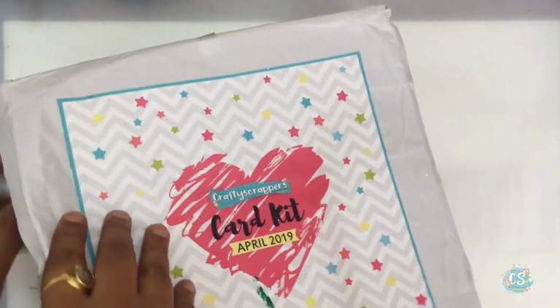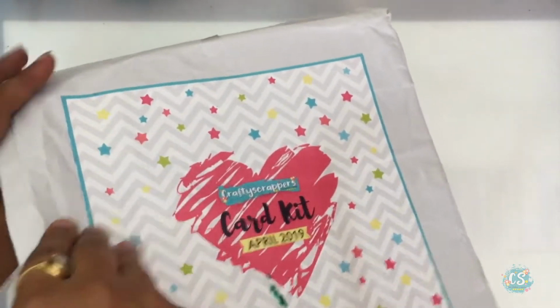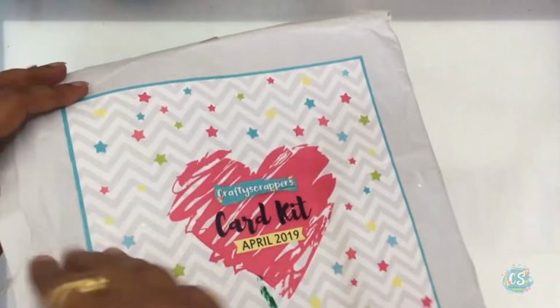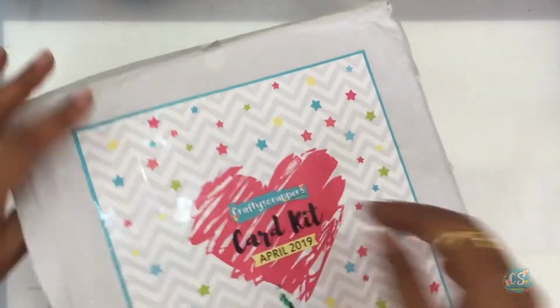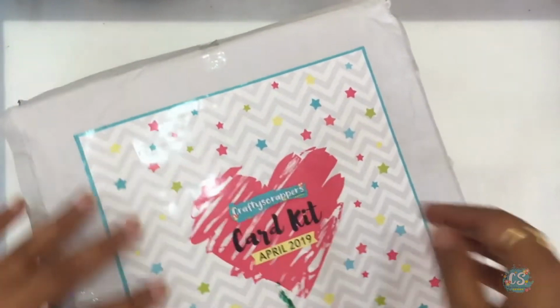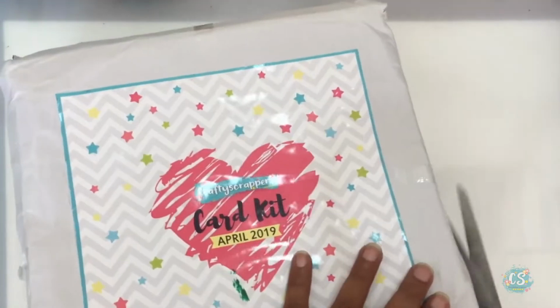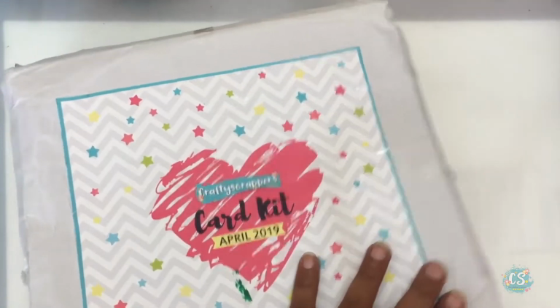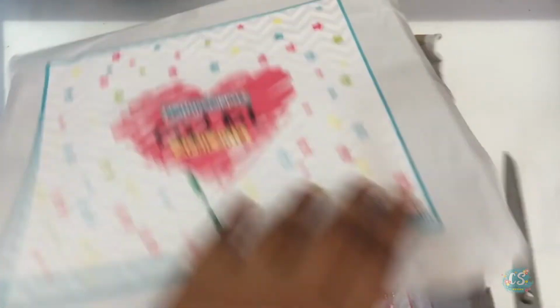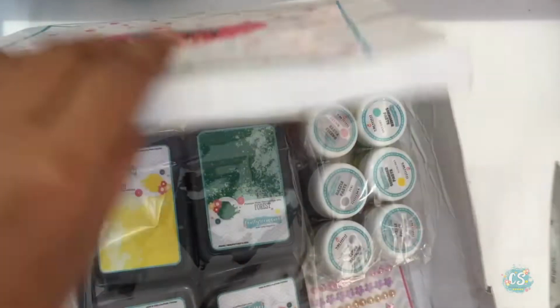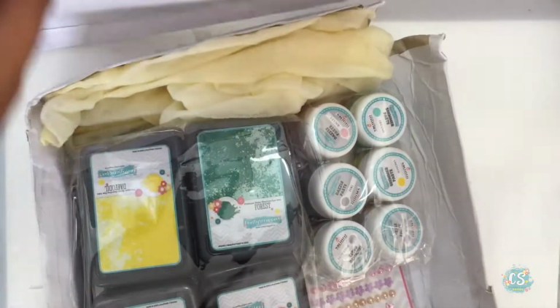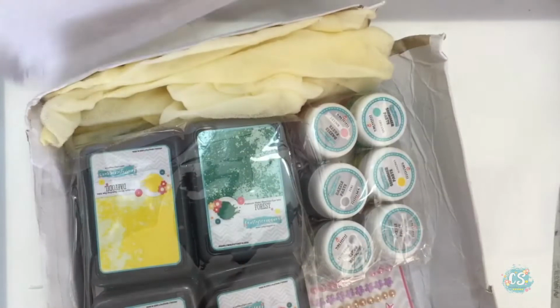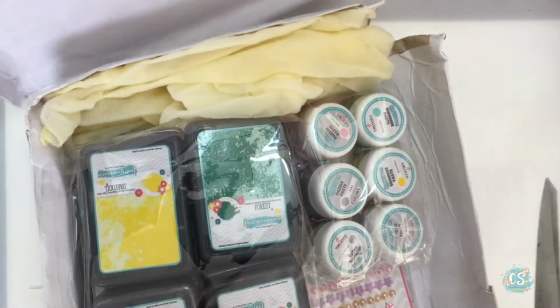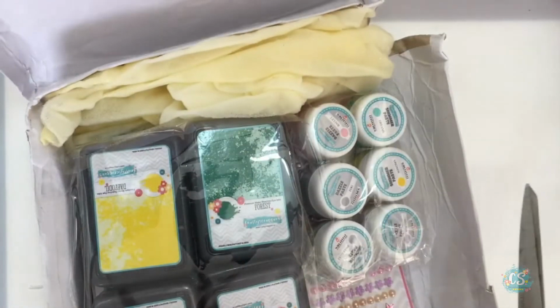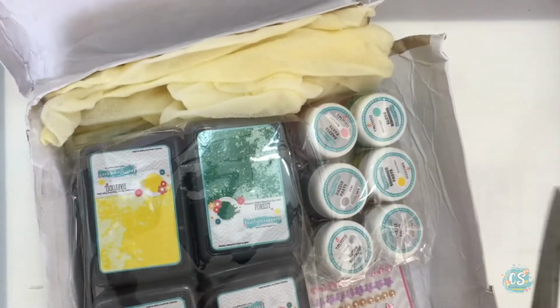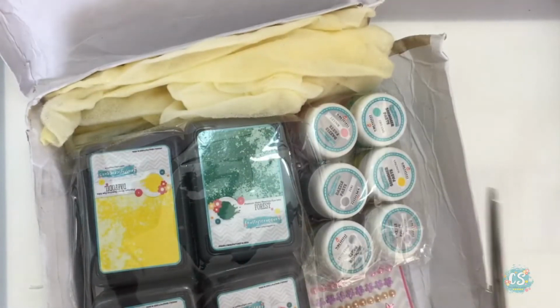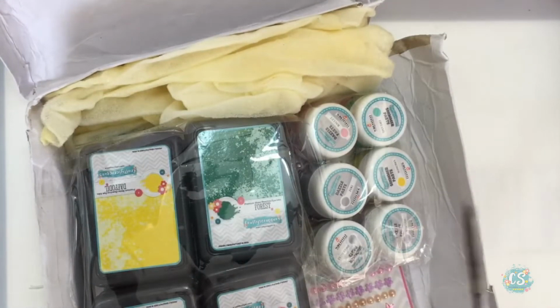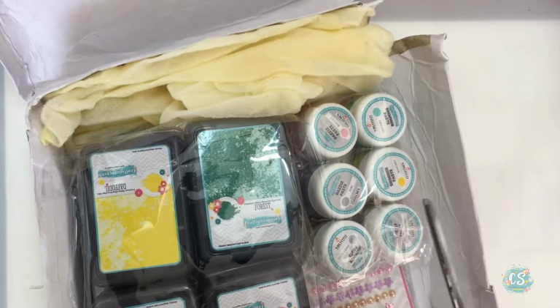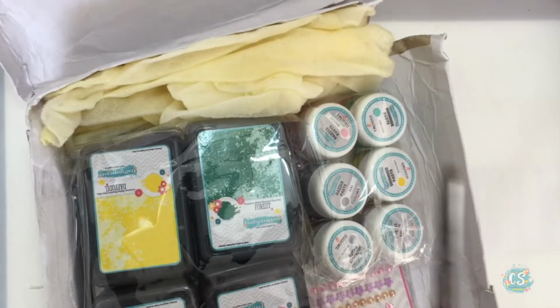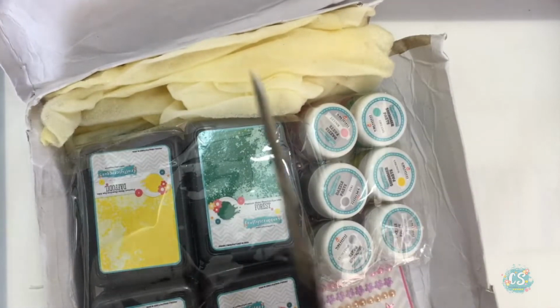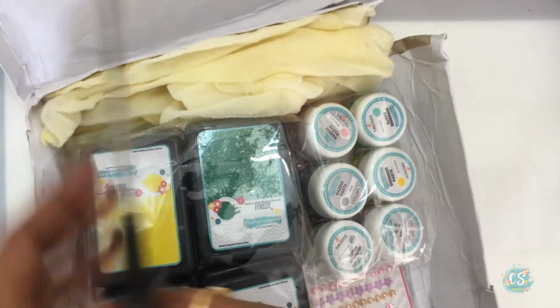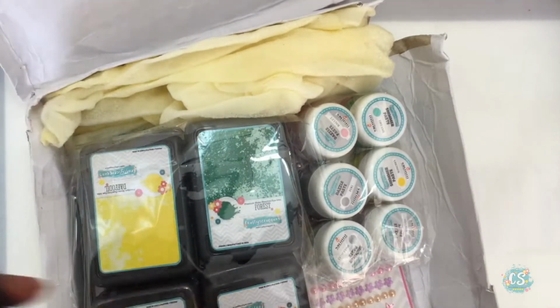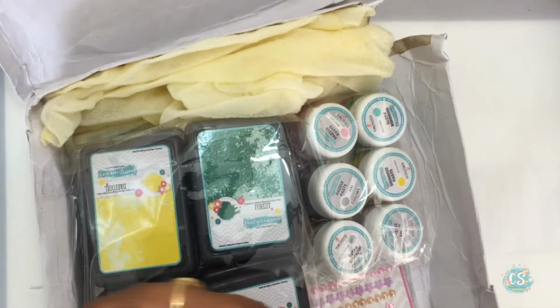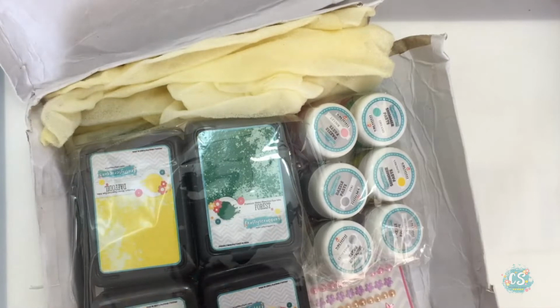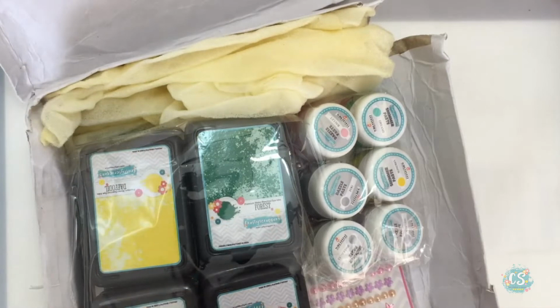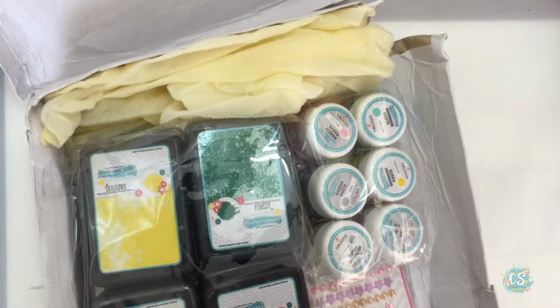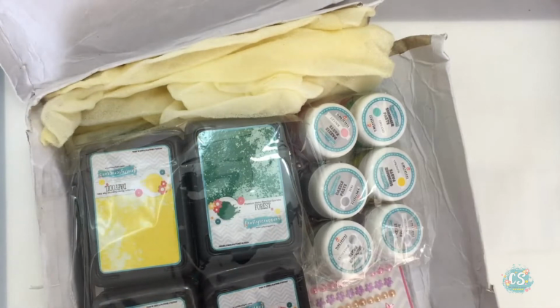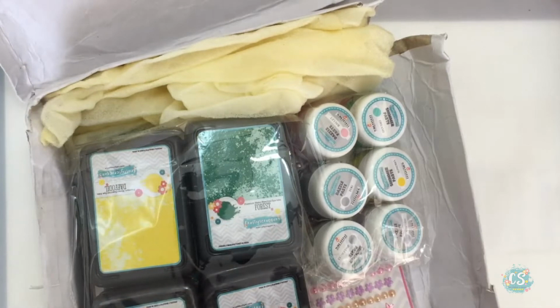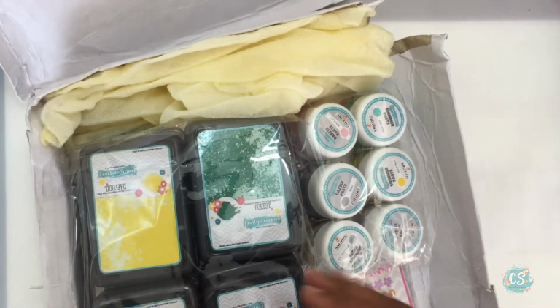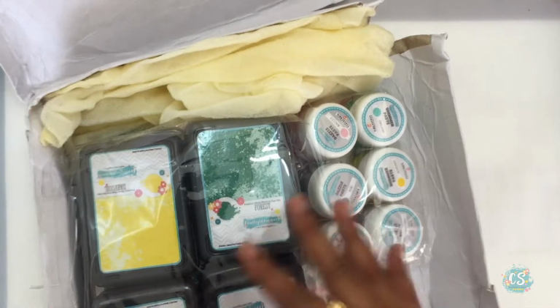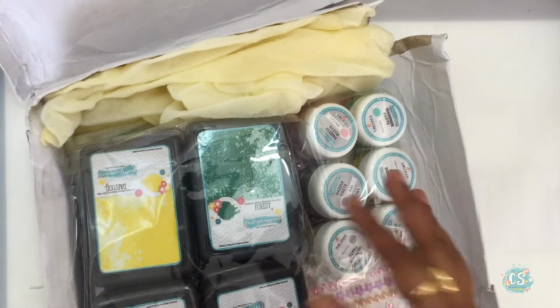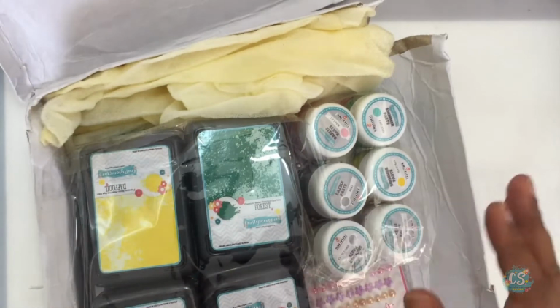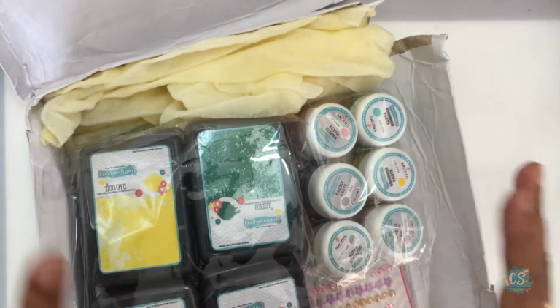April is the birthday month for Crafty Scrappers and this is the birthday gift they have given us.